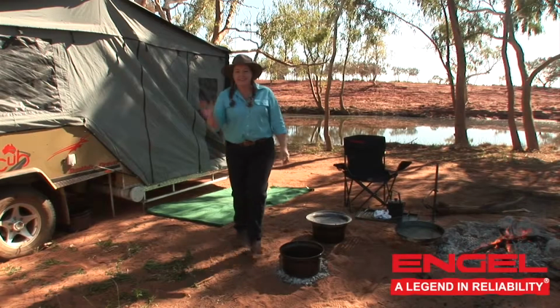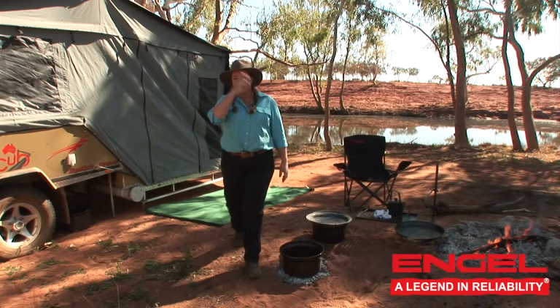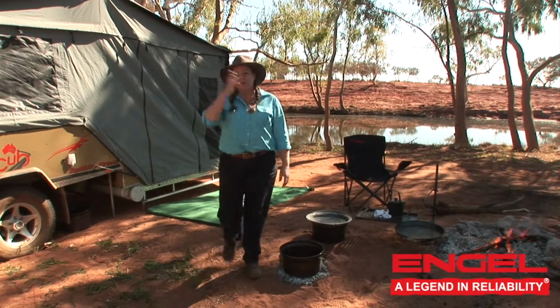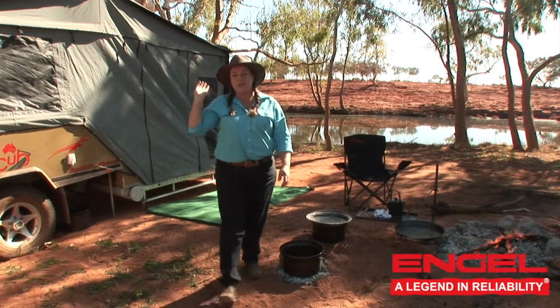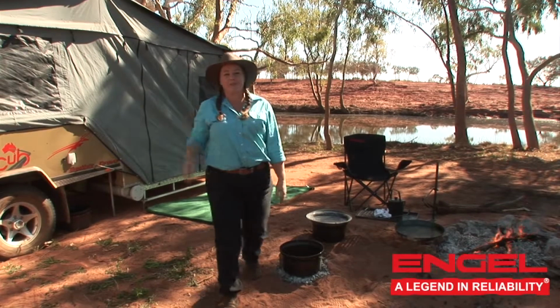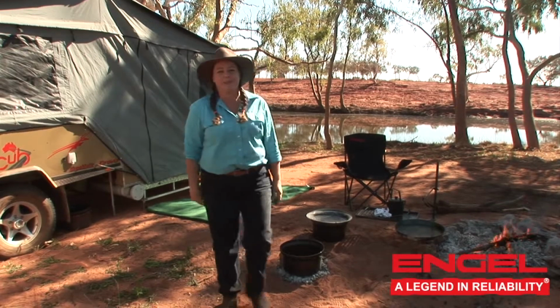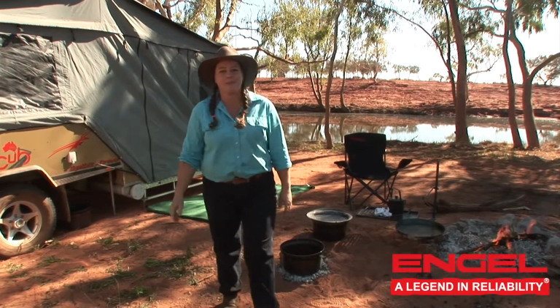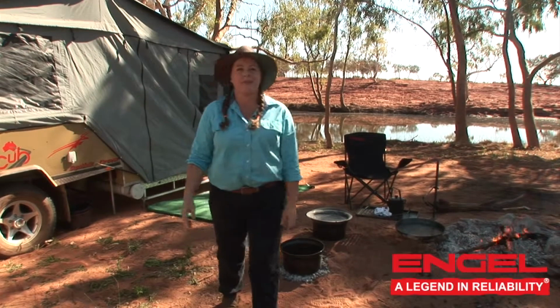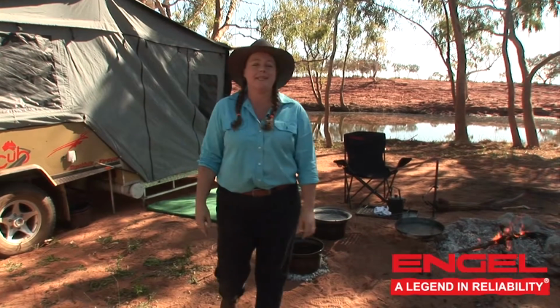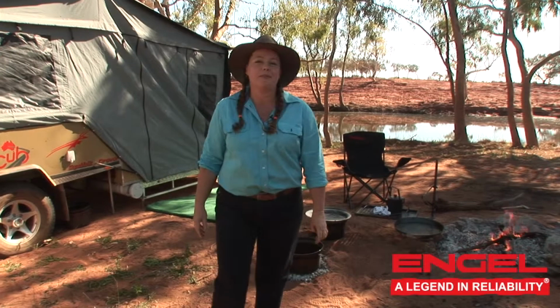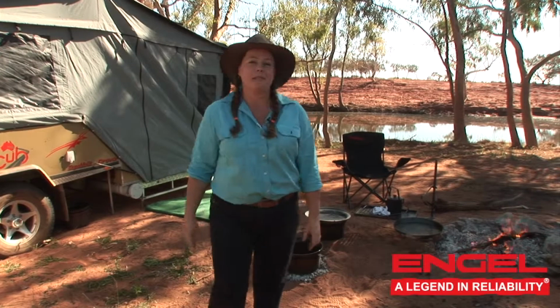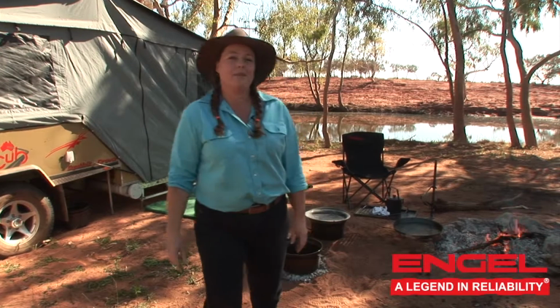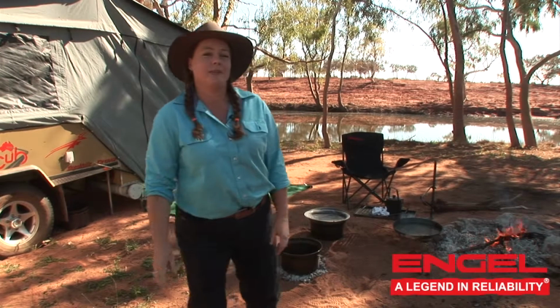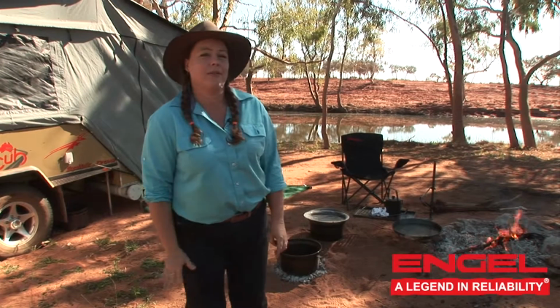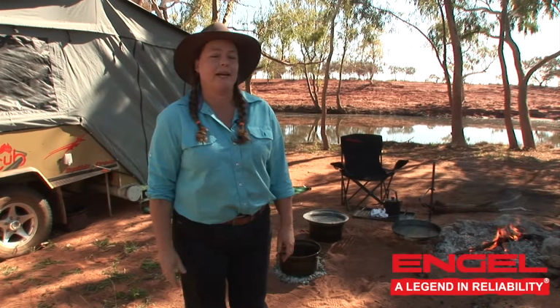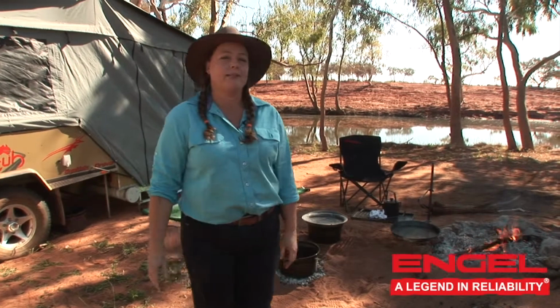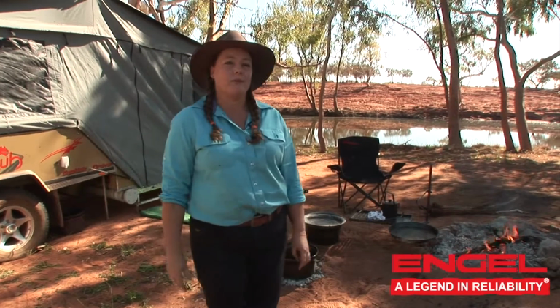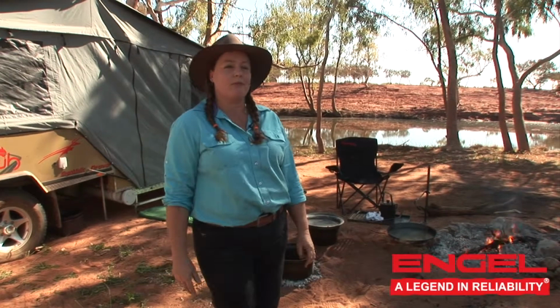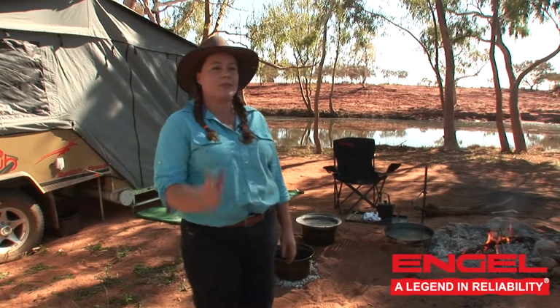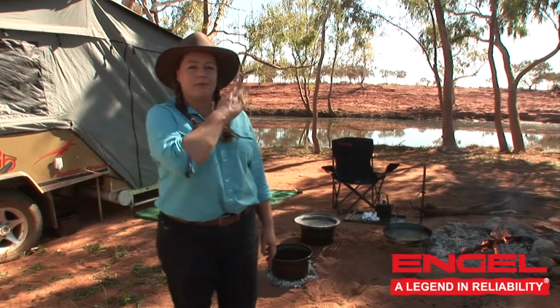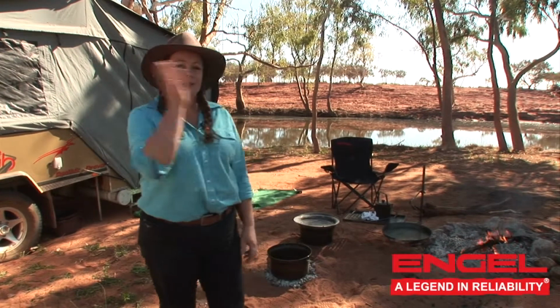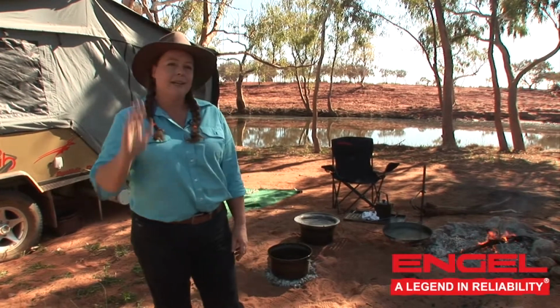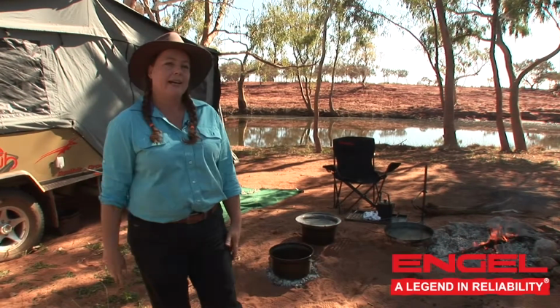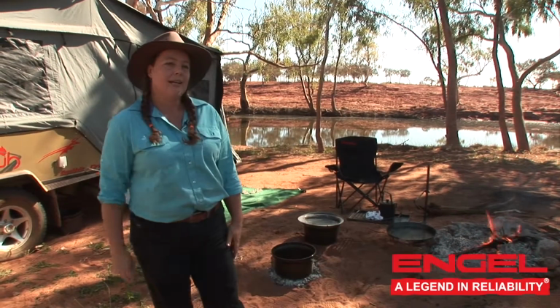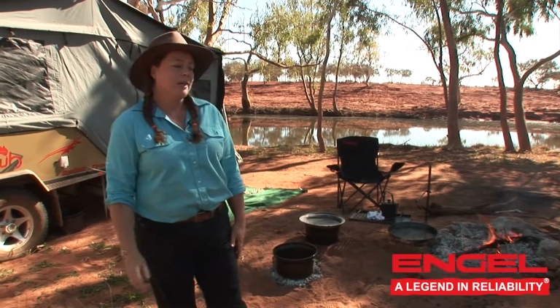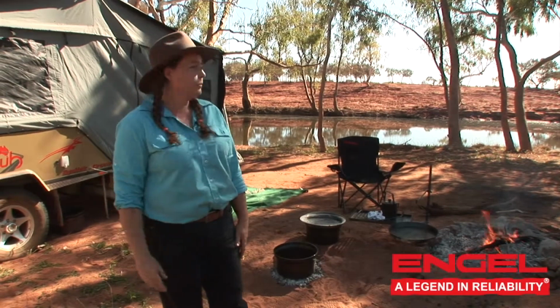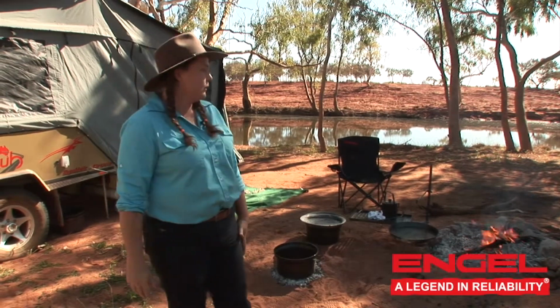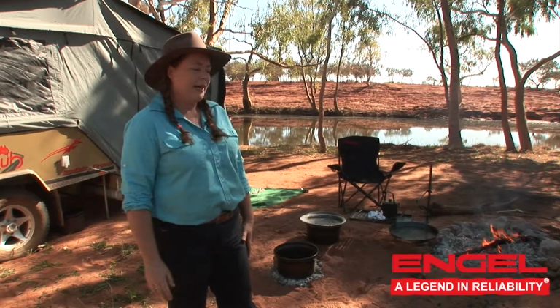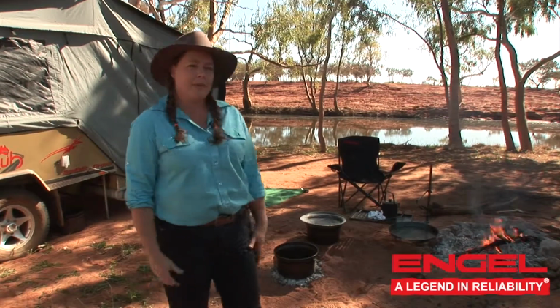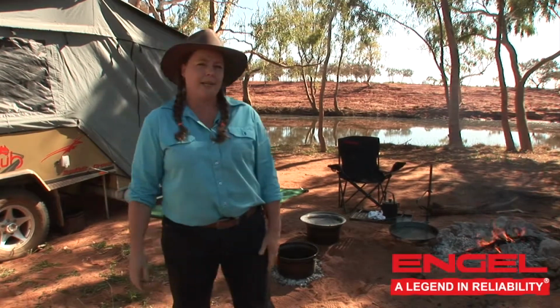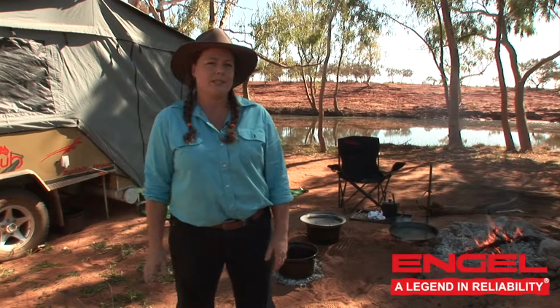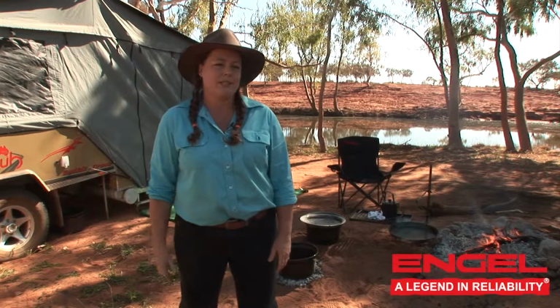Hi, I'm Jo Clouse, and I'm lucky enough to be camped here on the banks of the Murchison River at the Kalamunda Pool at Beringara Station.